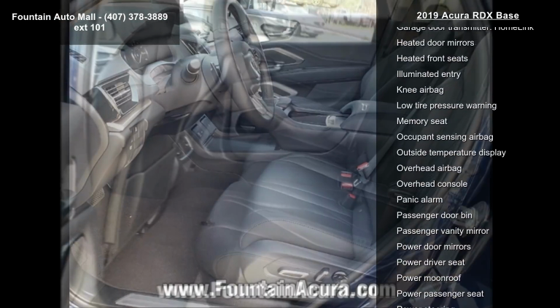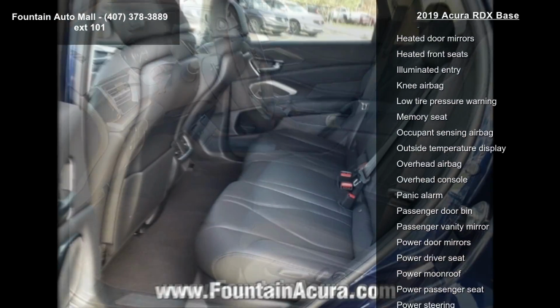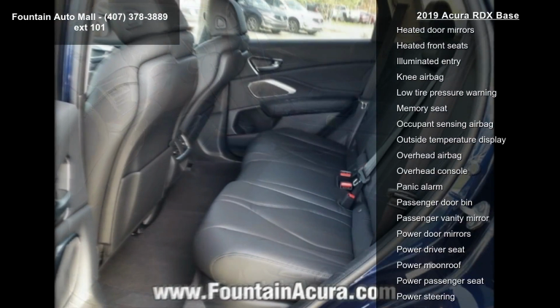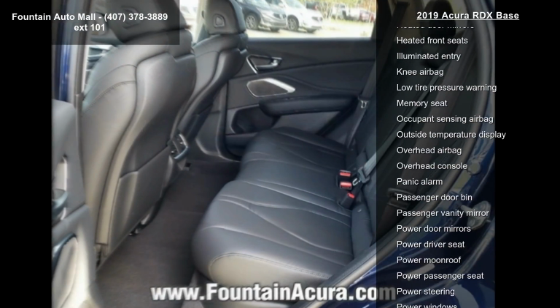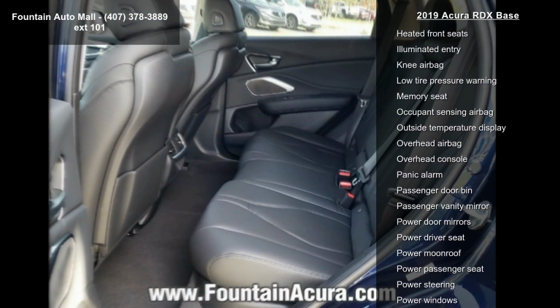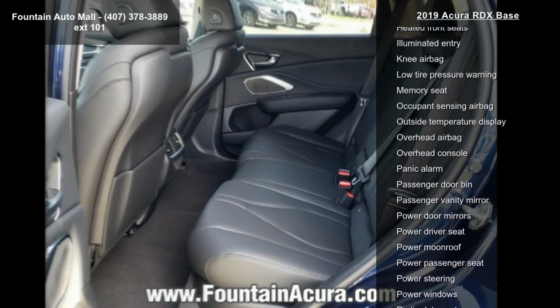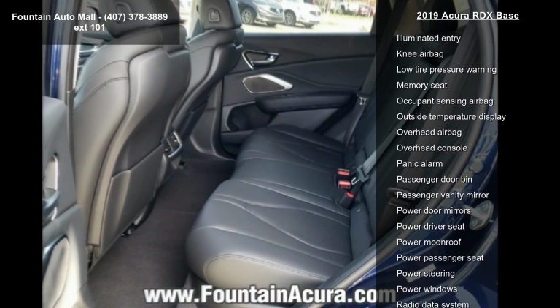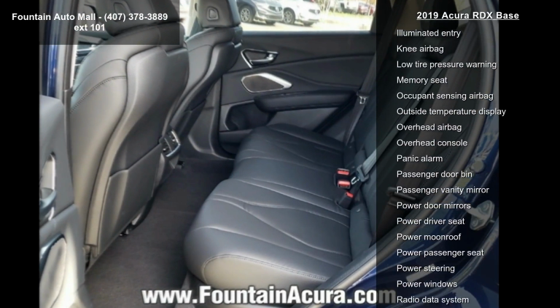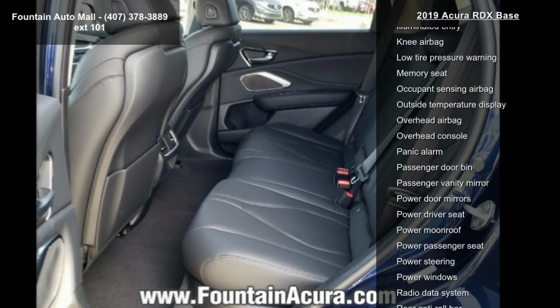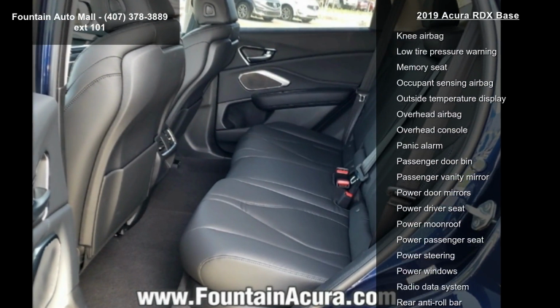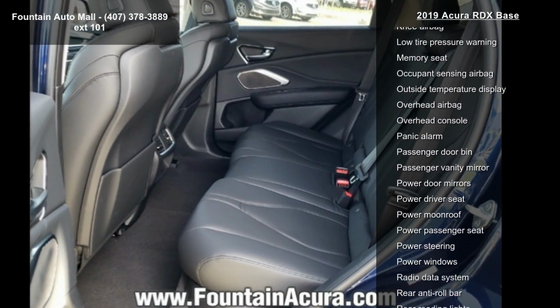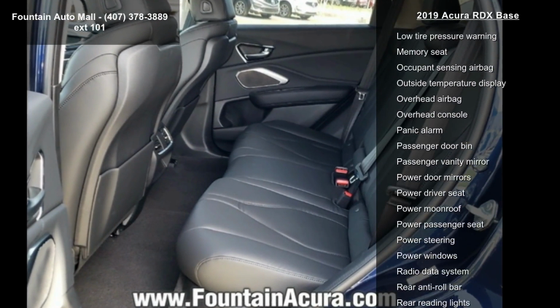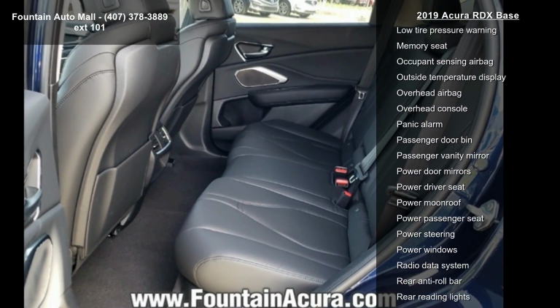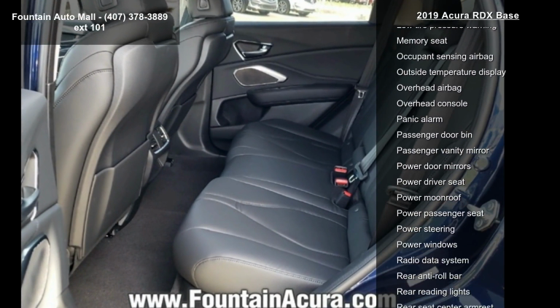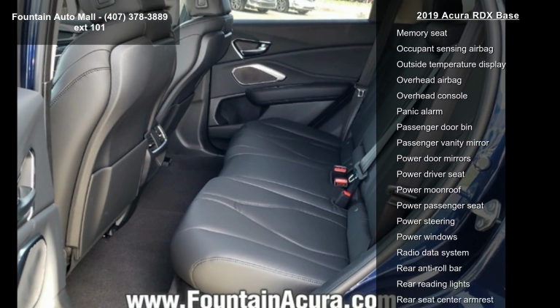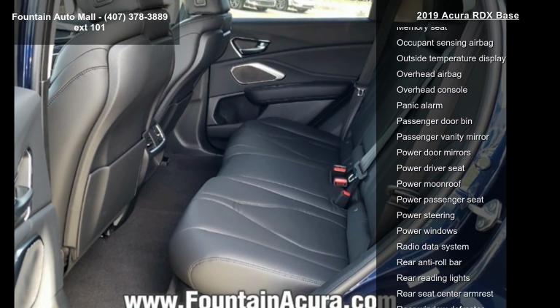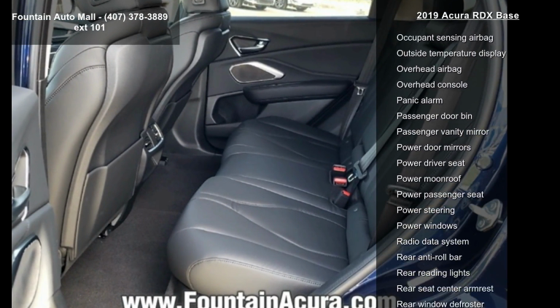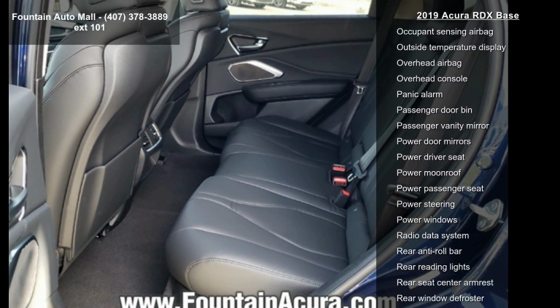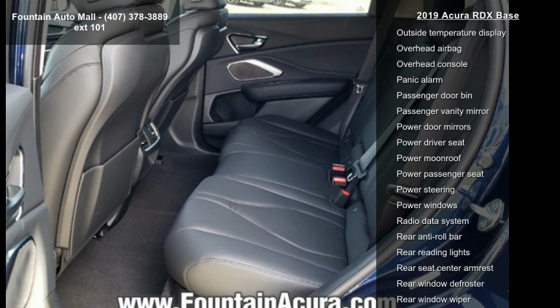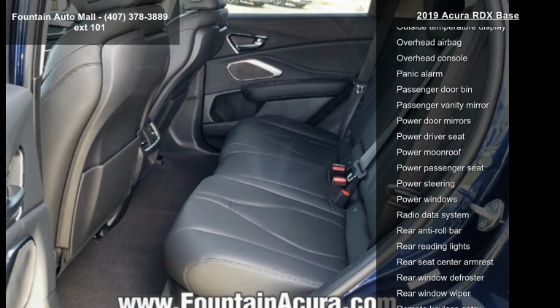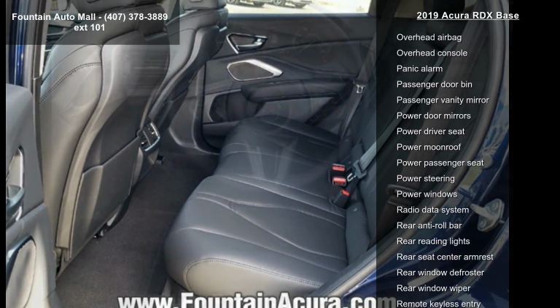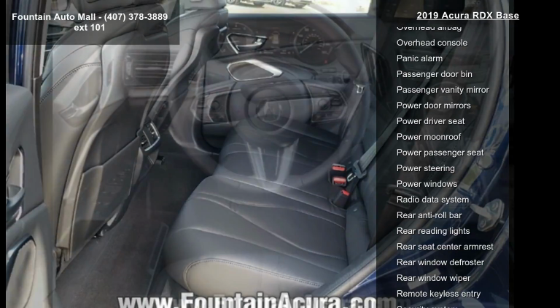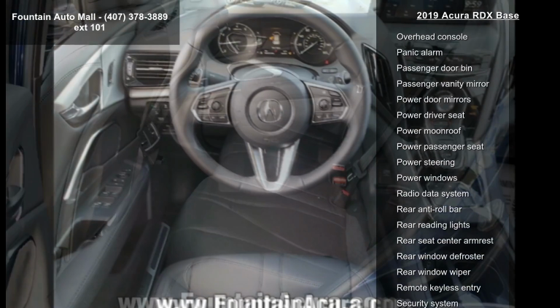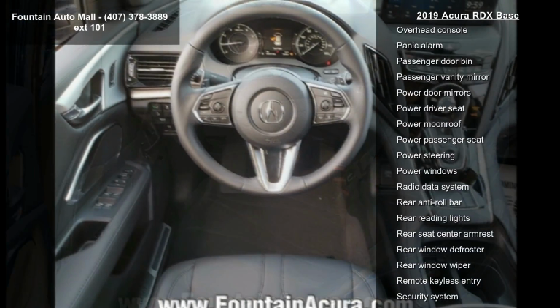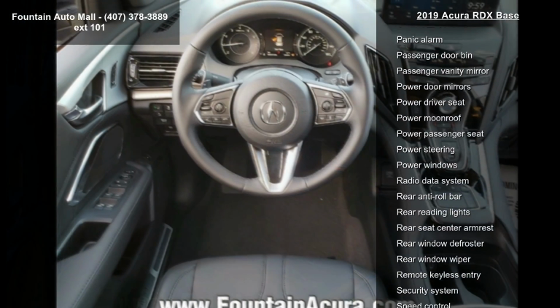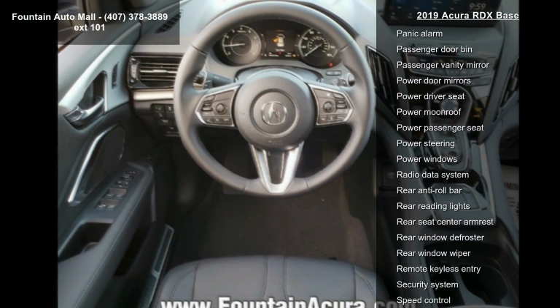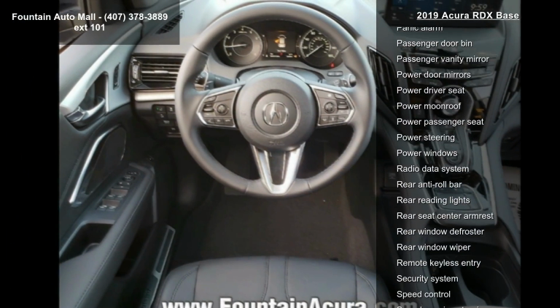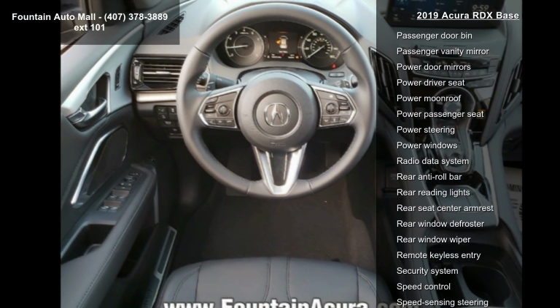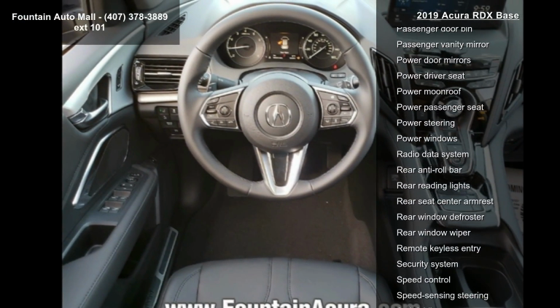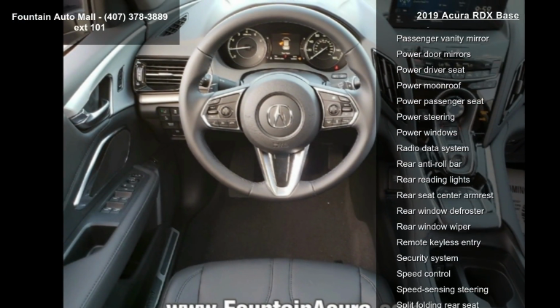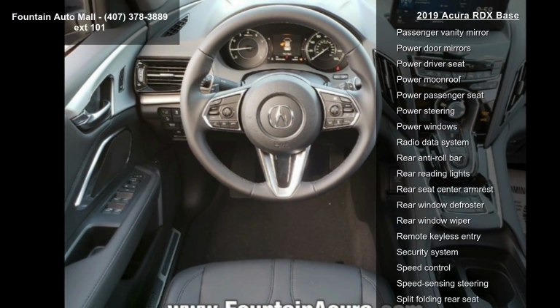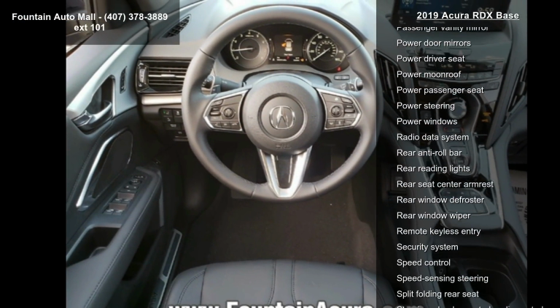Nine speakers, four-wheel disc brakes, air conditioning, and electronic stability control.